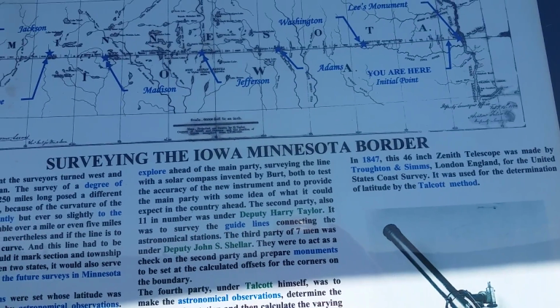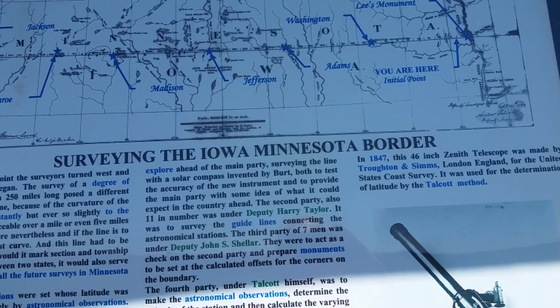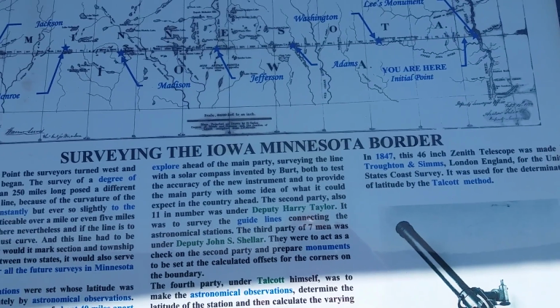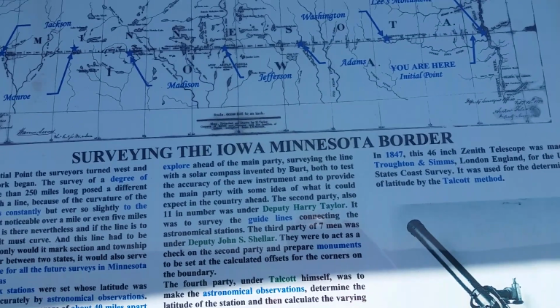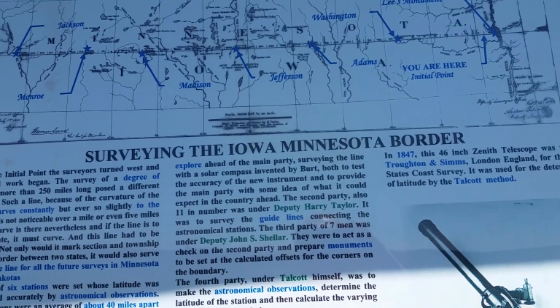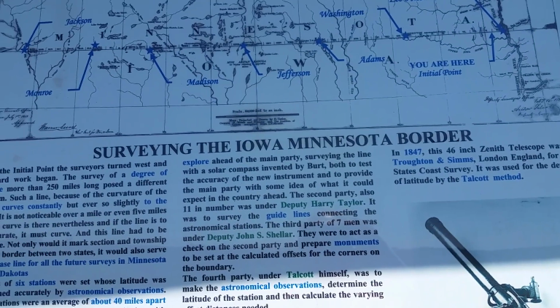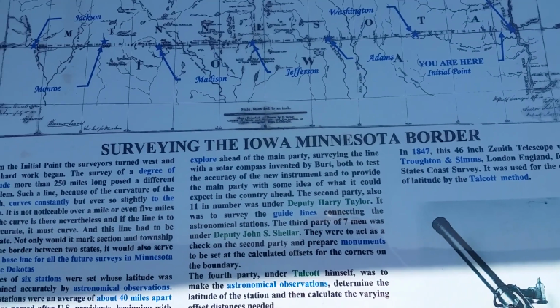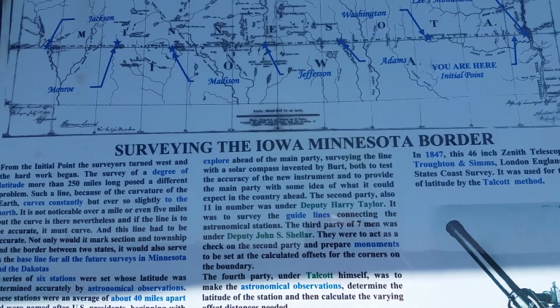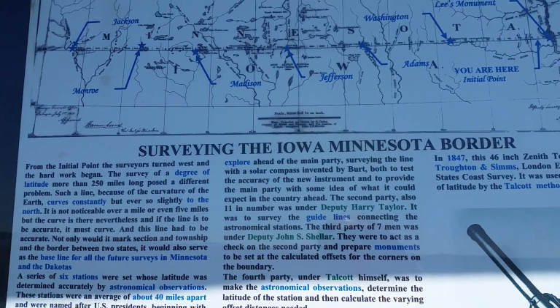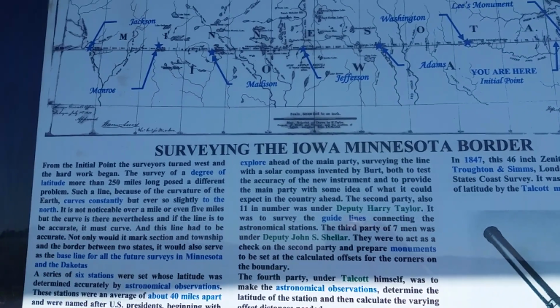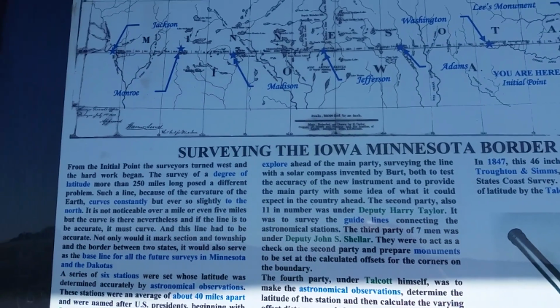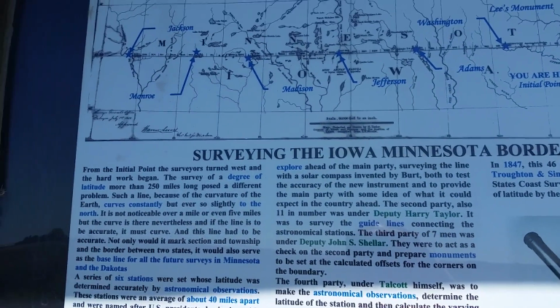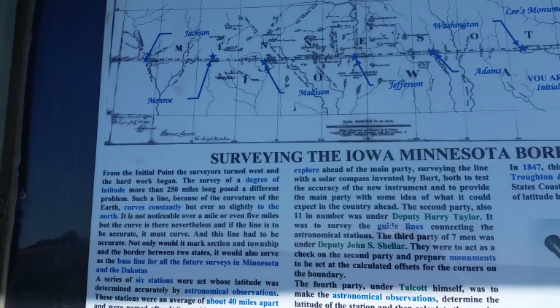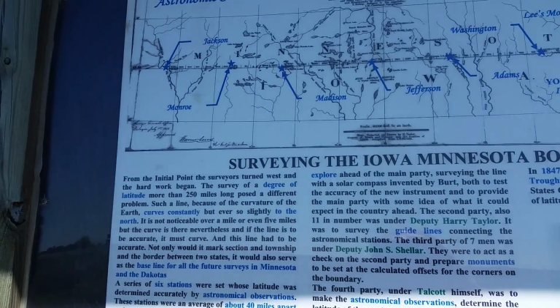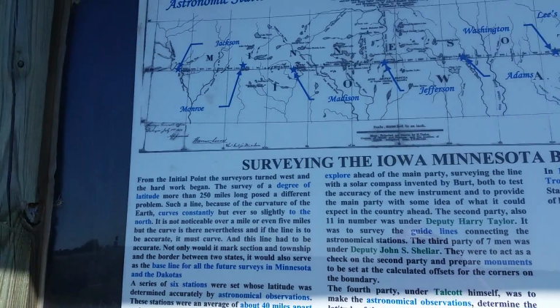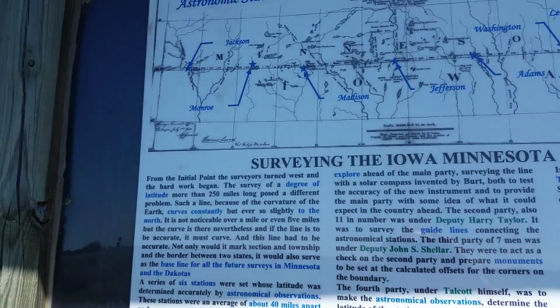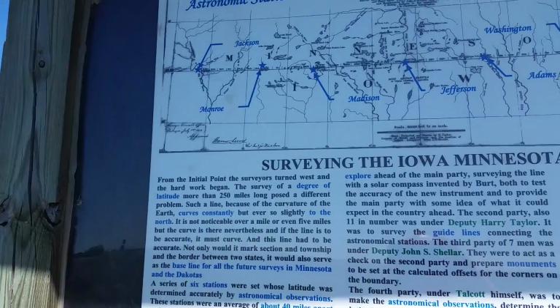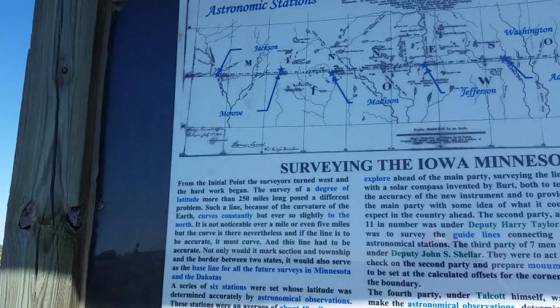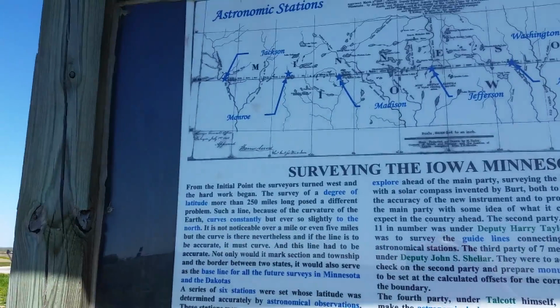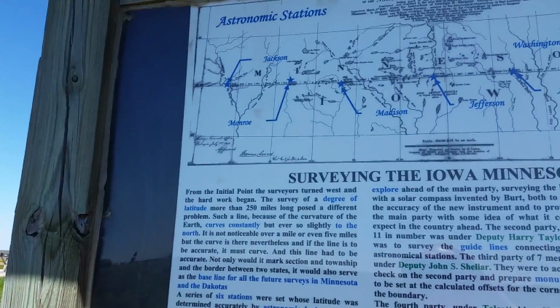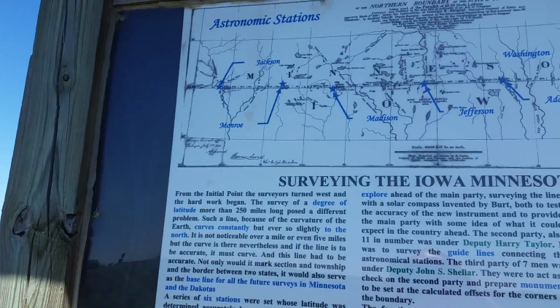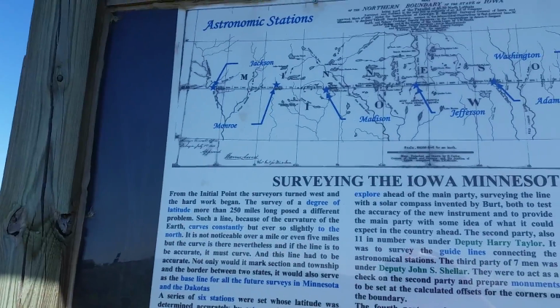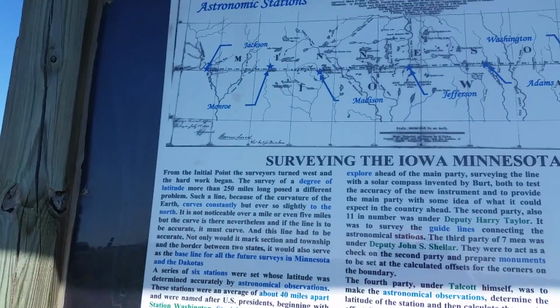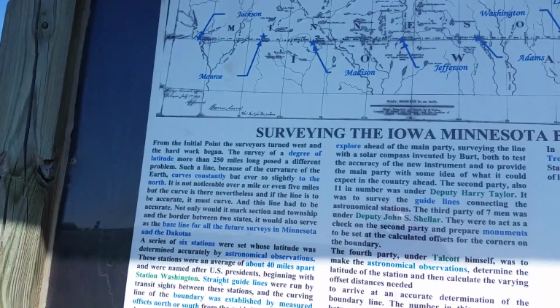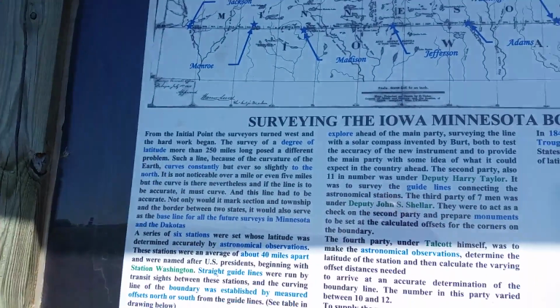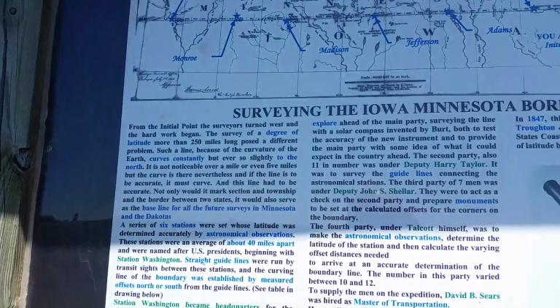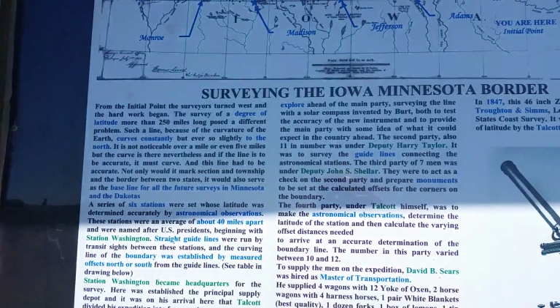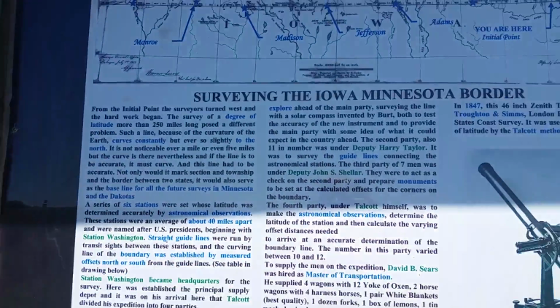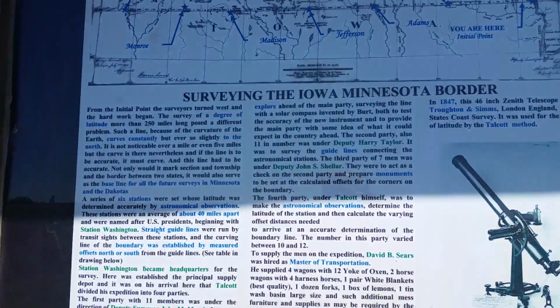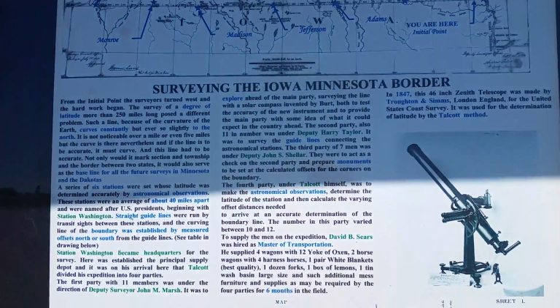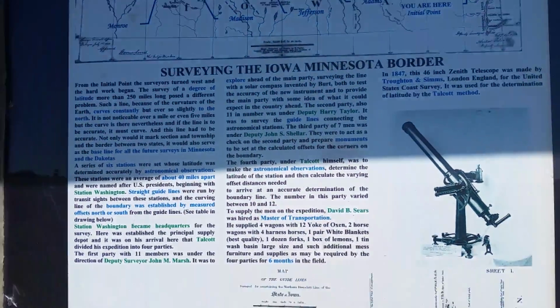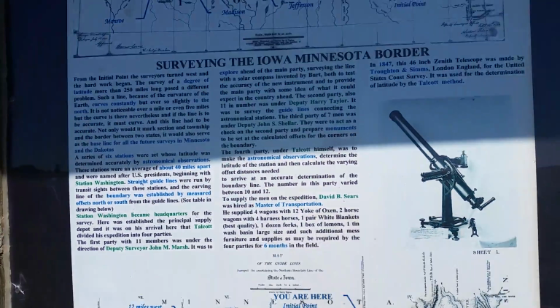Washington, Adams, Jefferson, Madison, Jackson, and Monroe — all the boundary points.